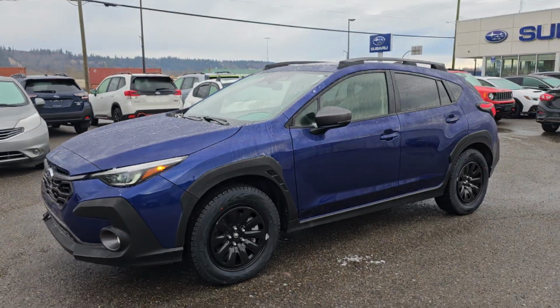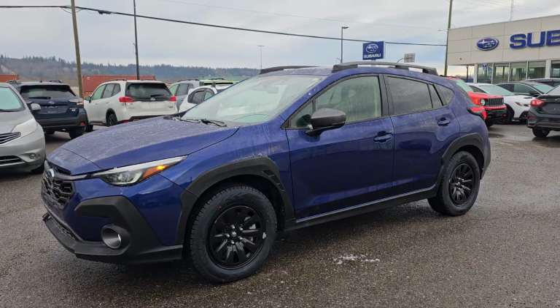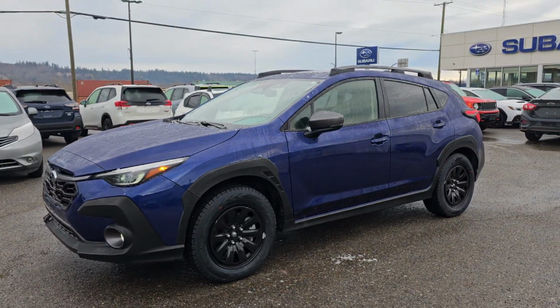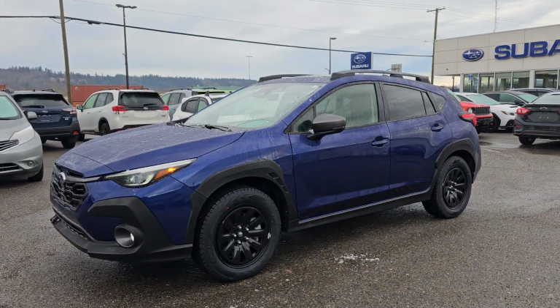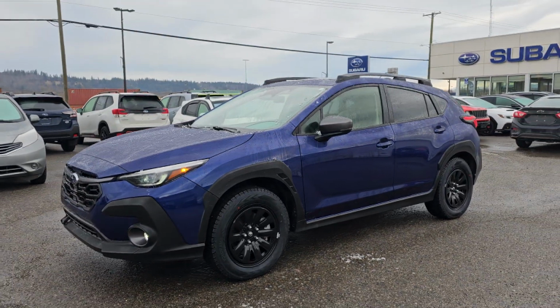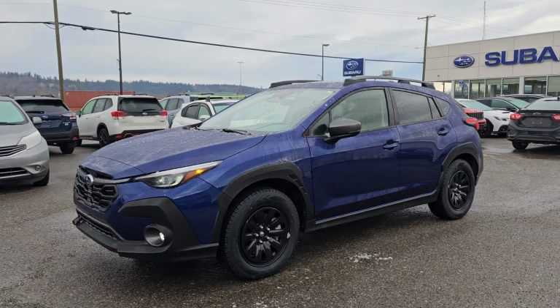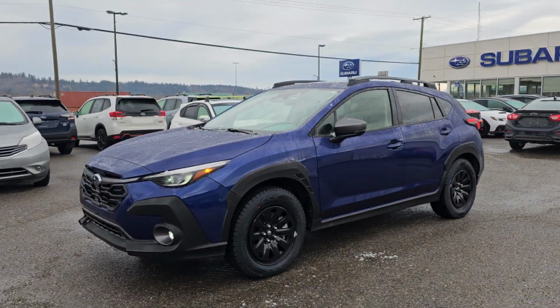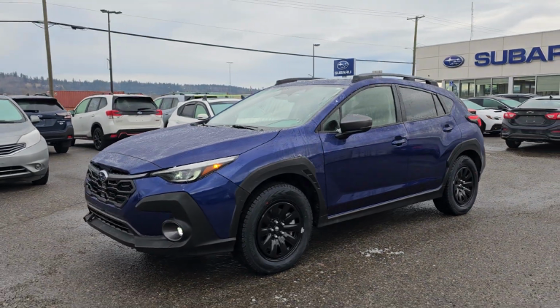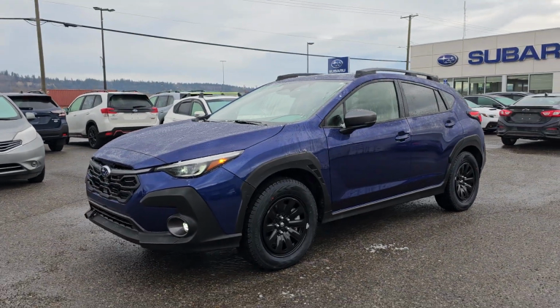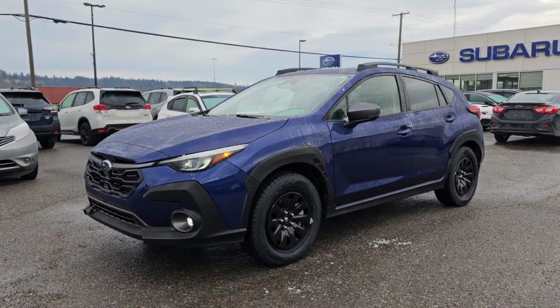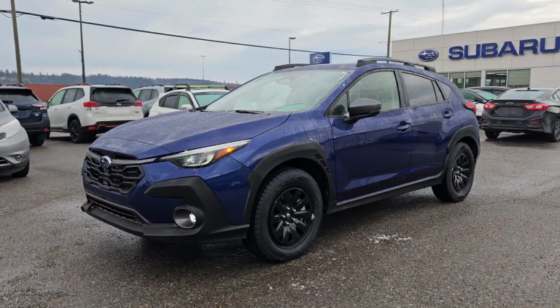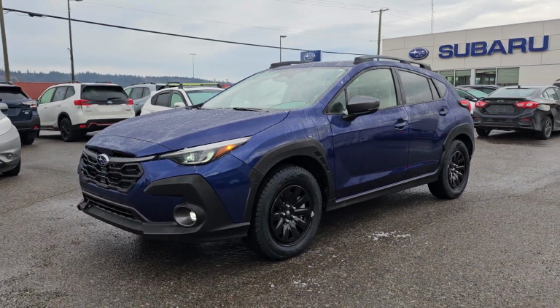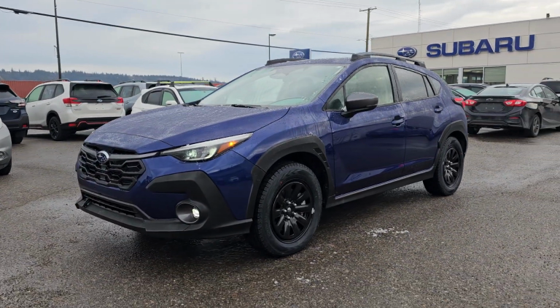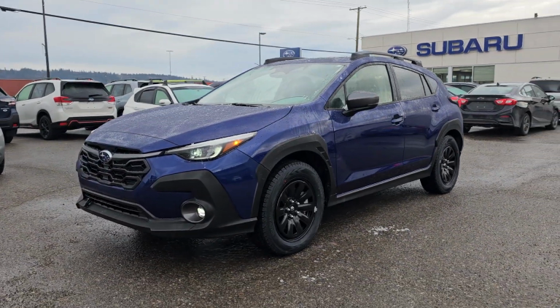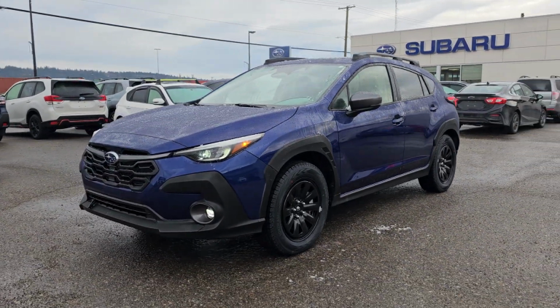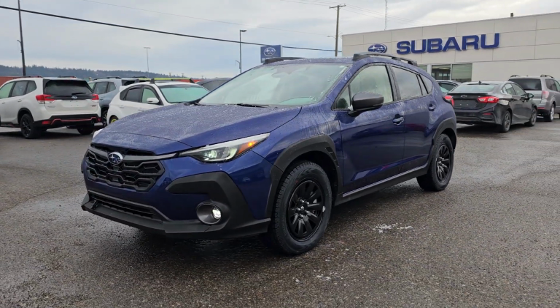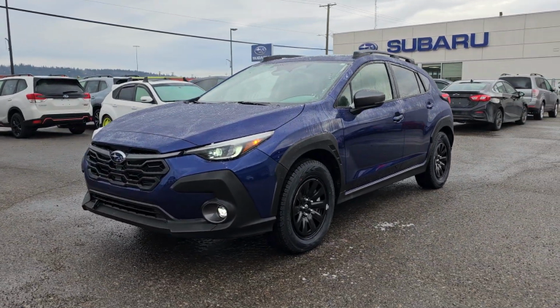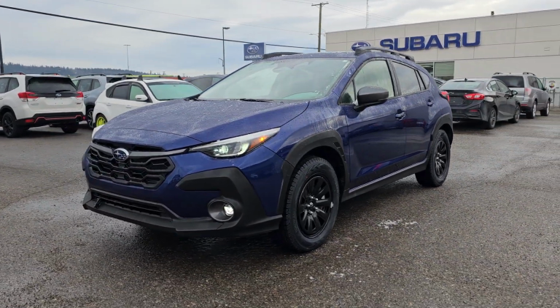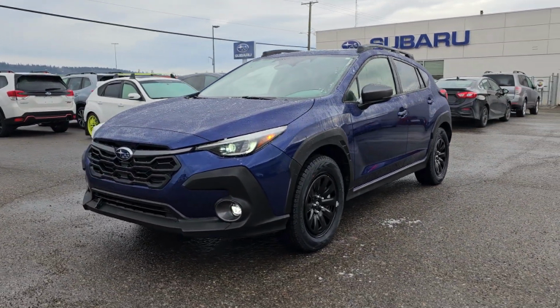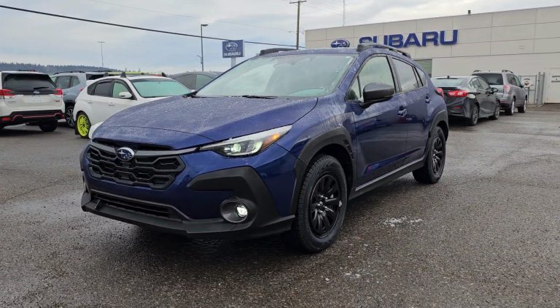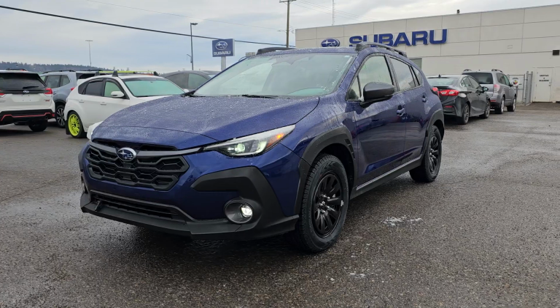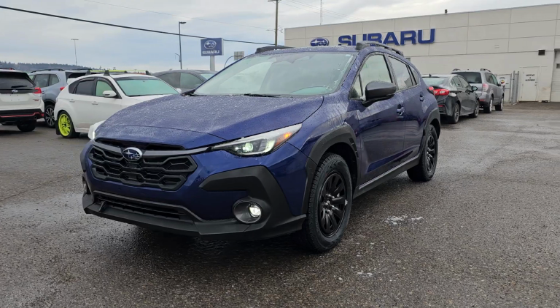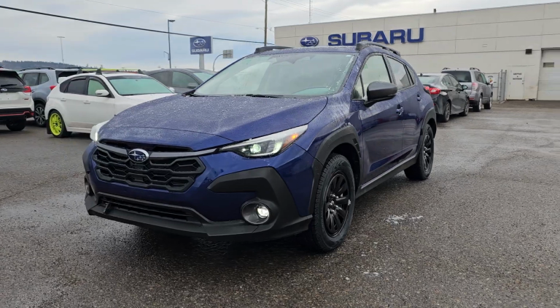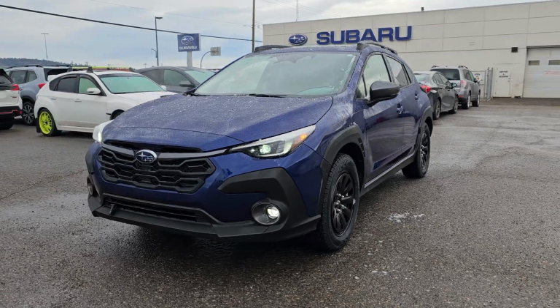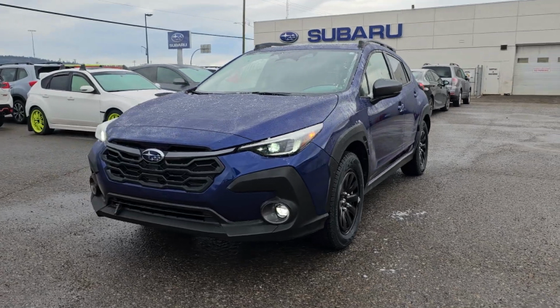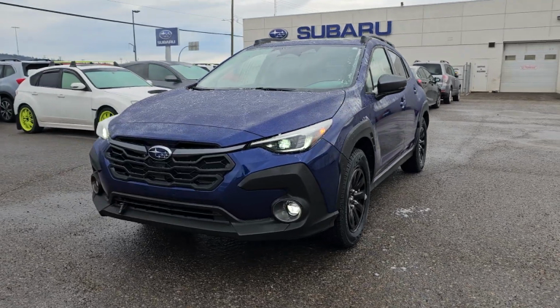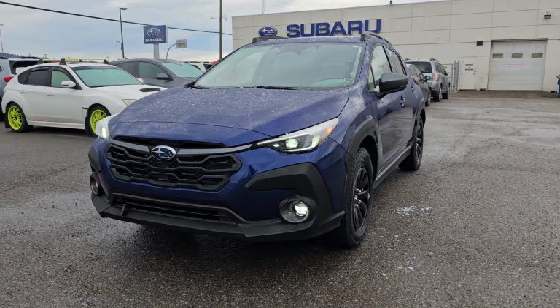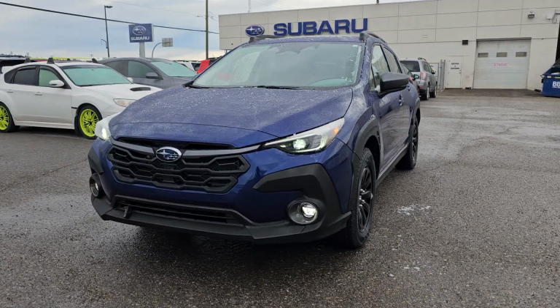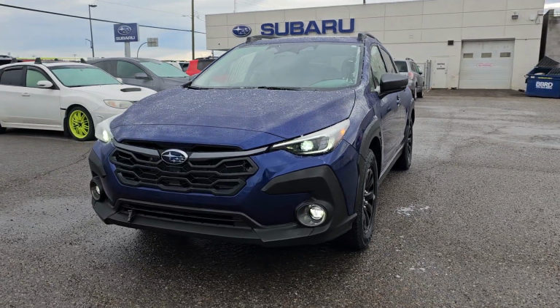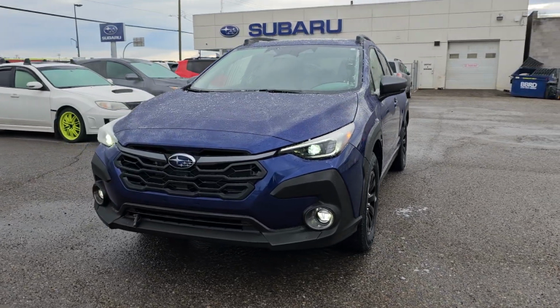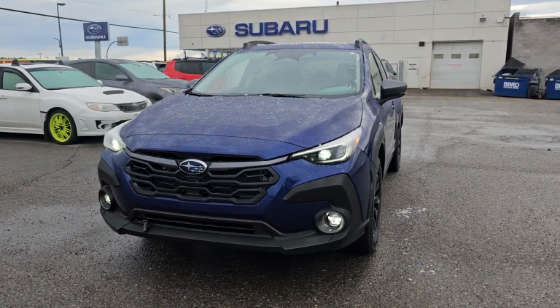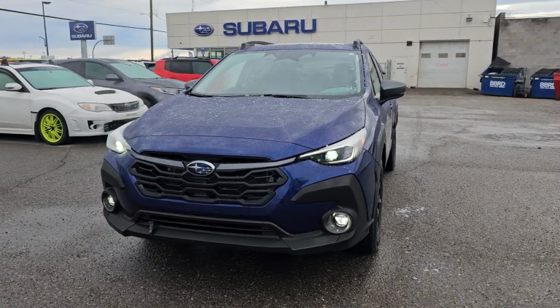The Limited is the full load Crosstrek — every available factory option comes in the Limited.